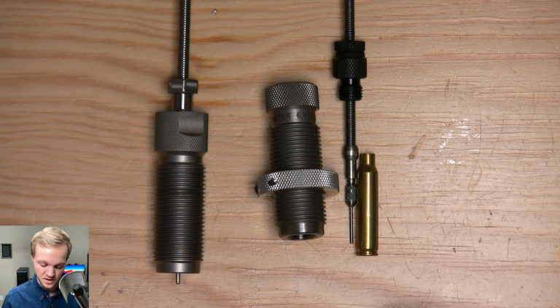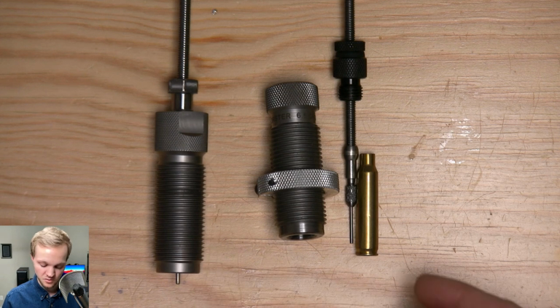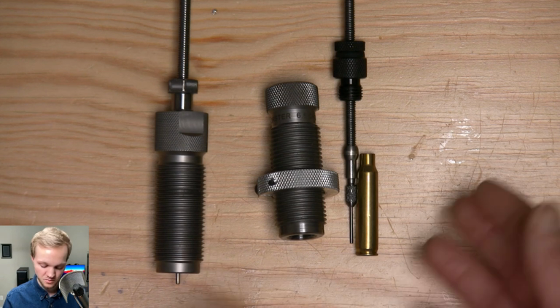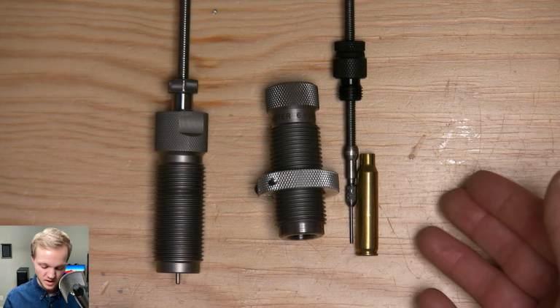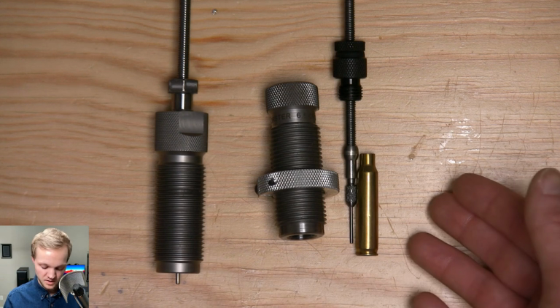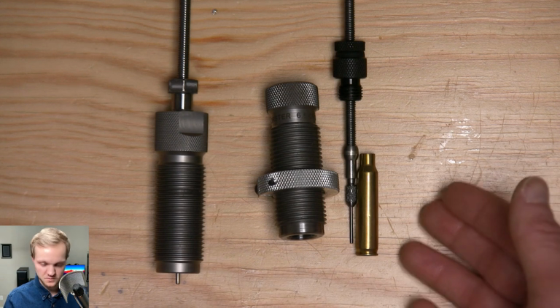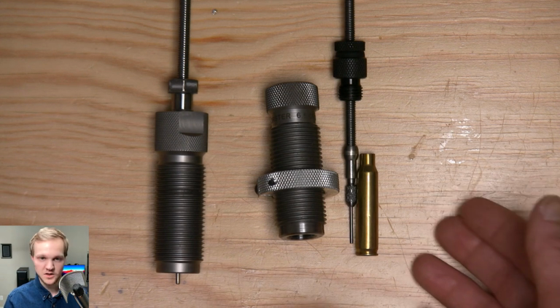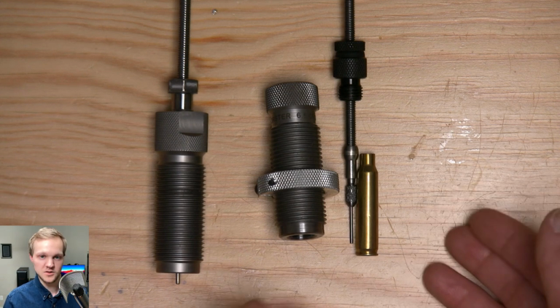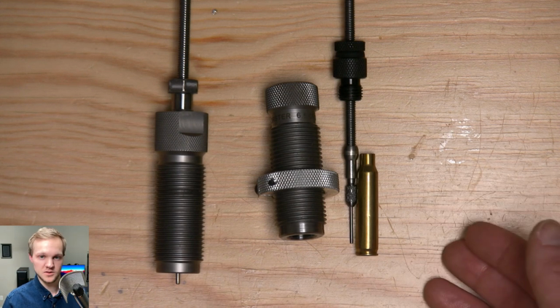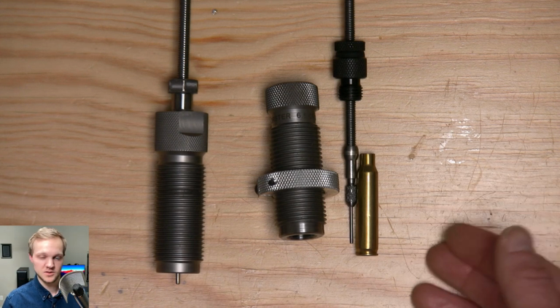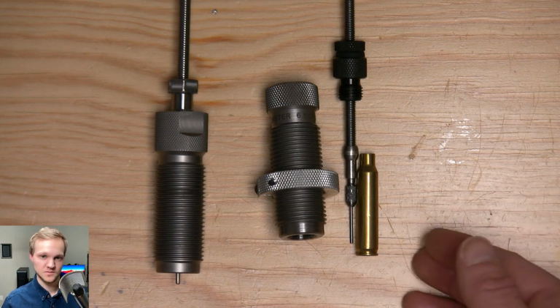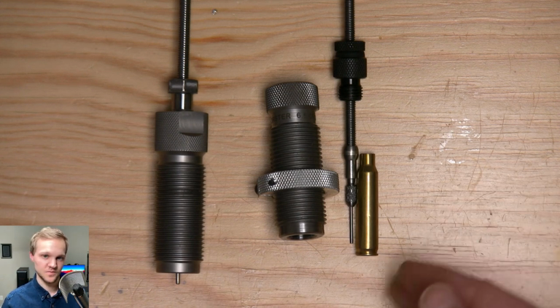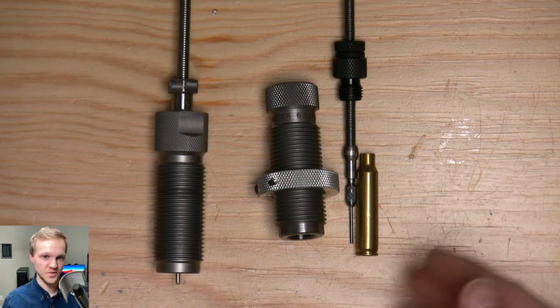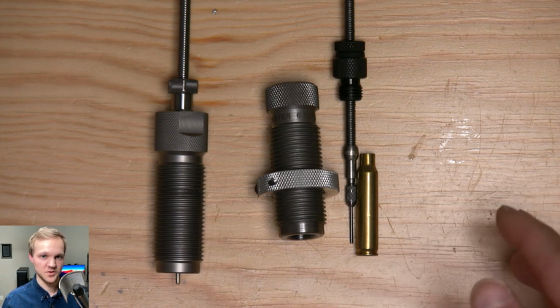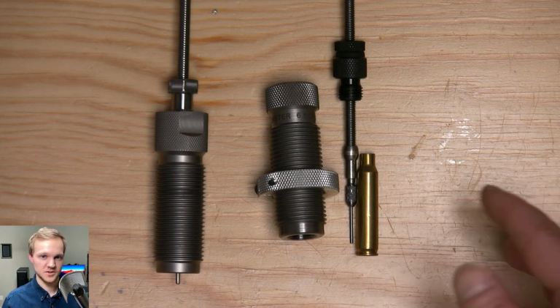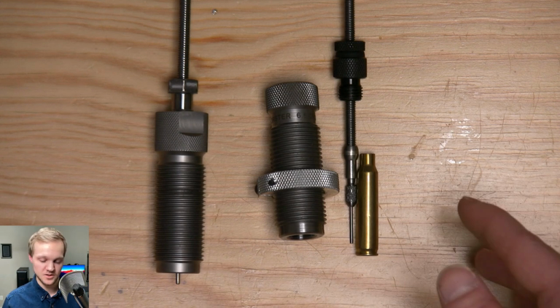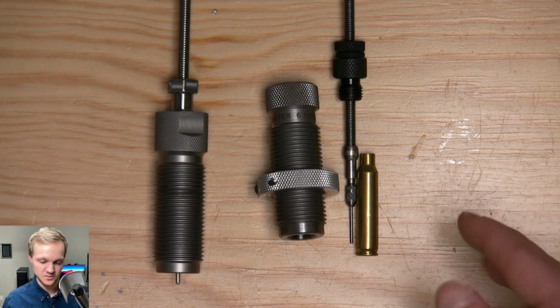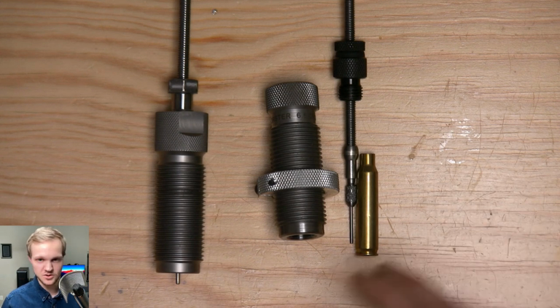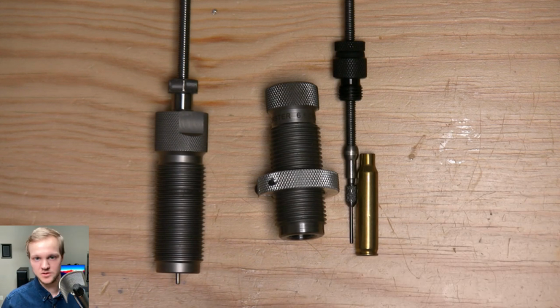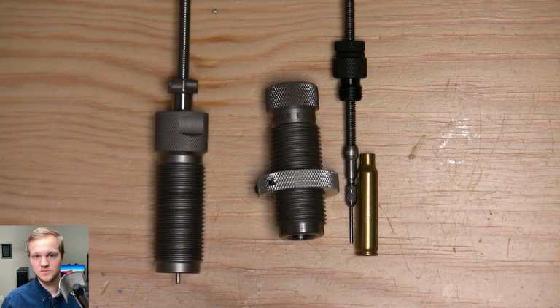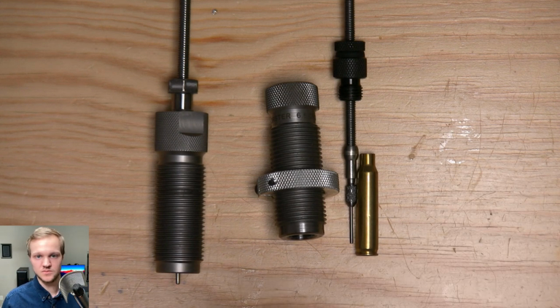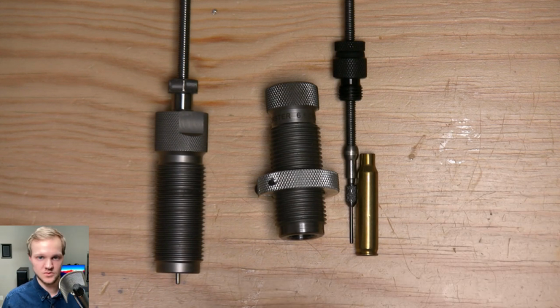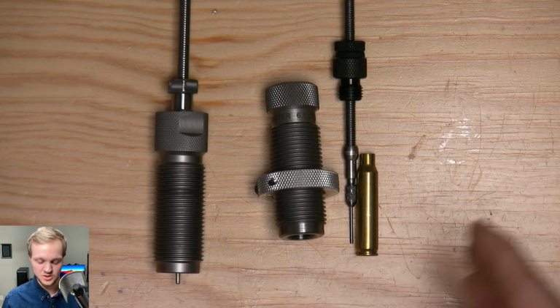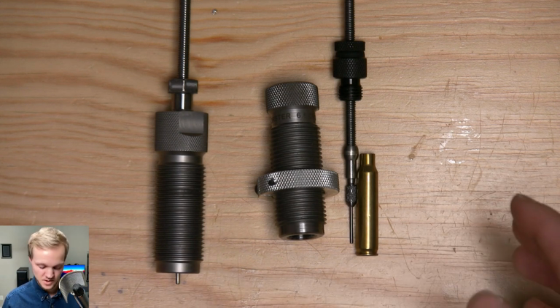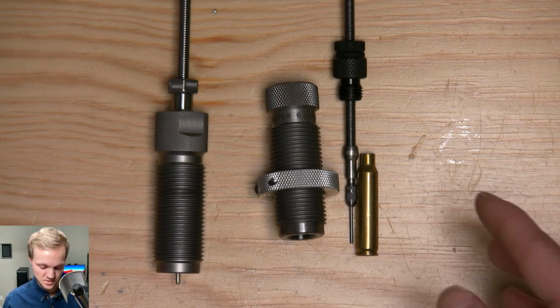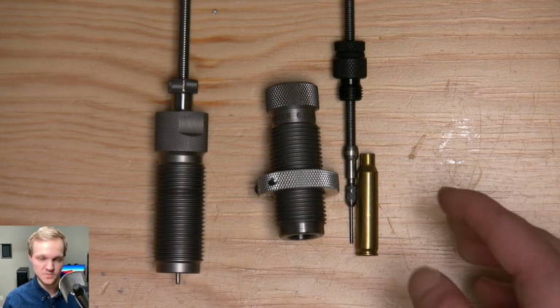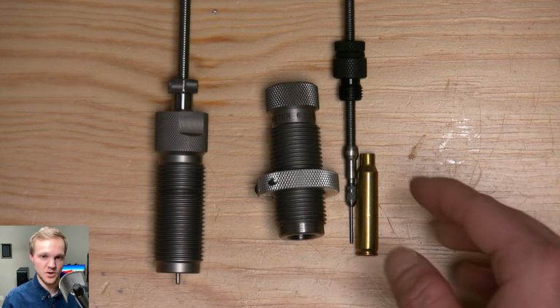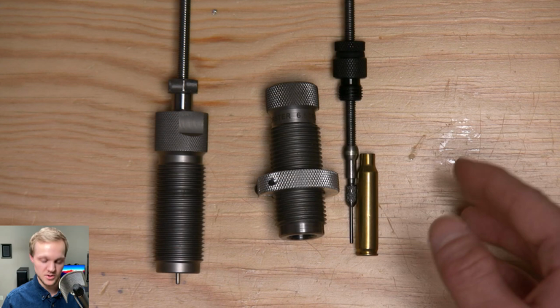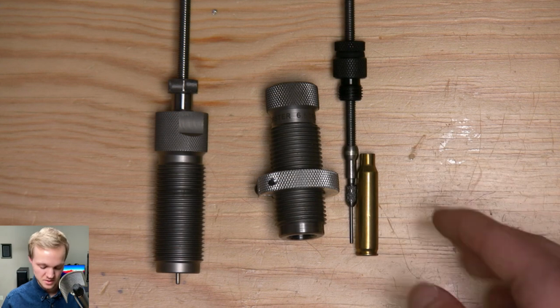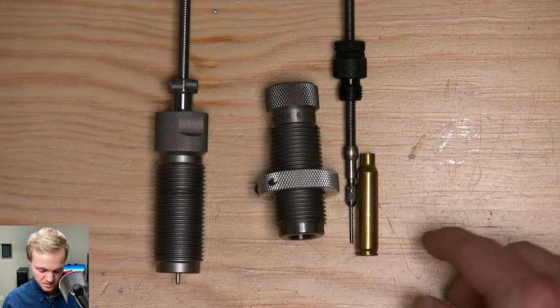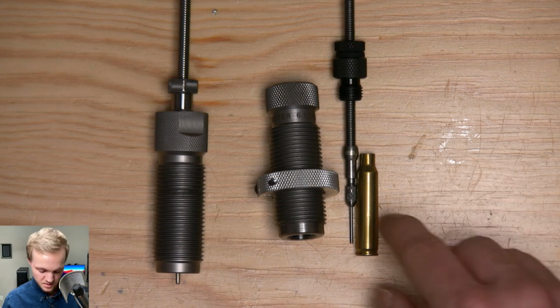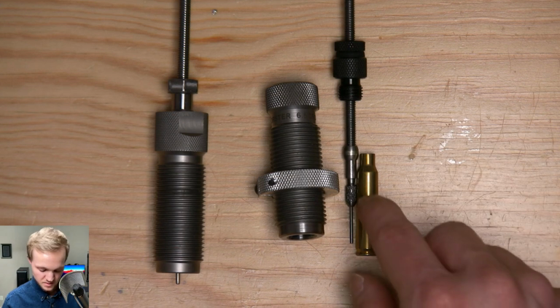And from my findings — nothing scientific, just by noticing — the Forster definitely is a little more consistent on its neck tension.